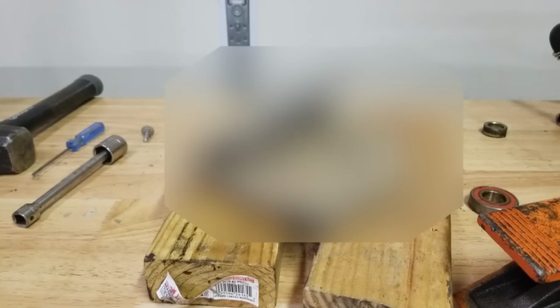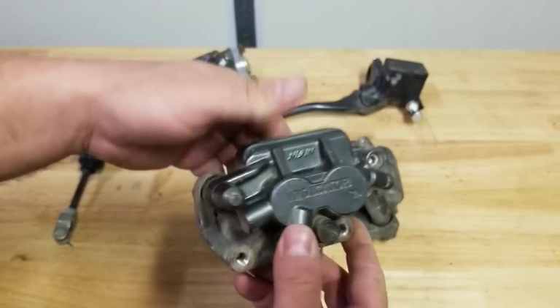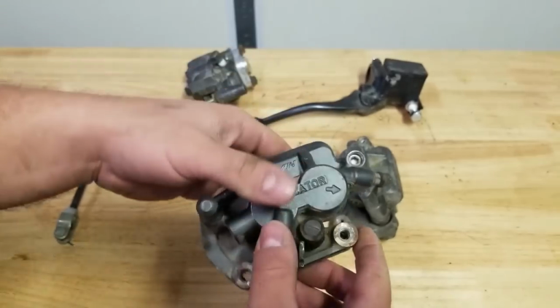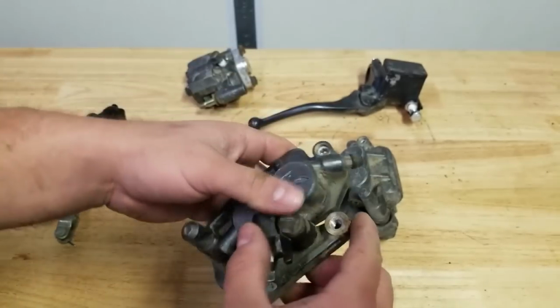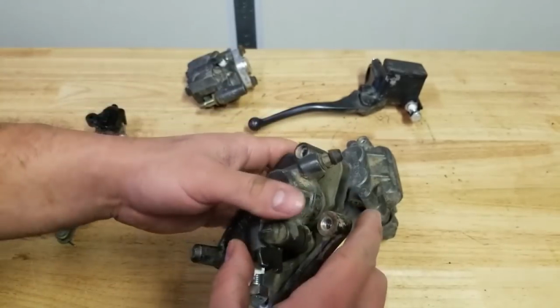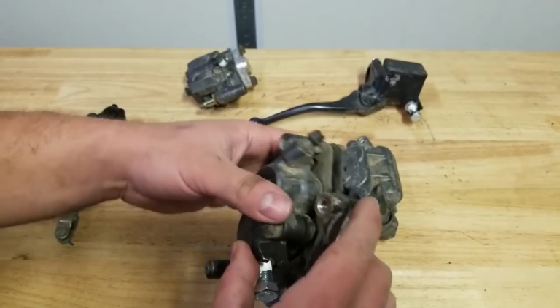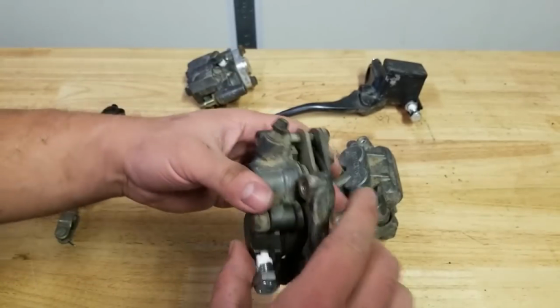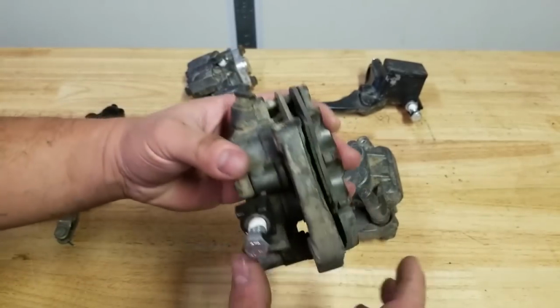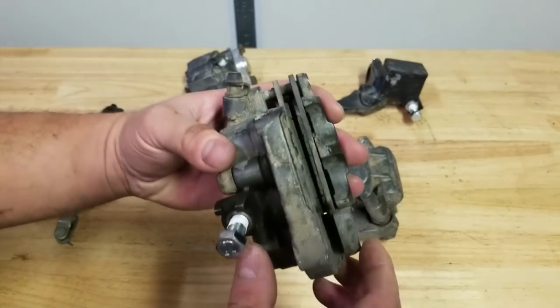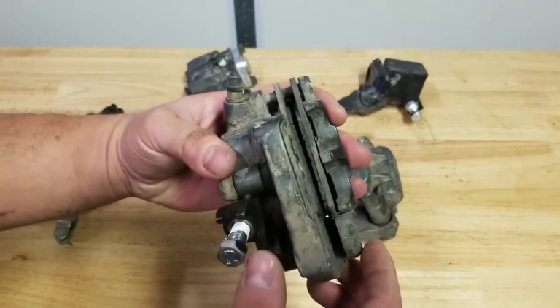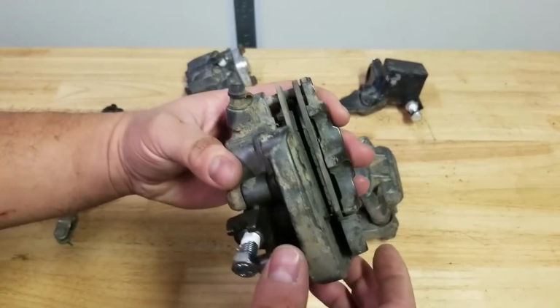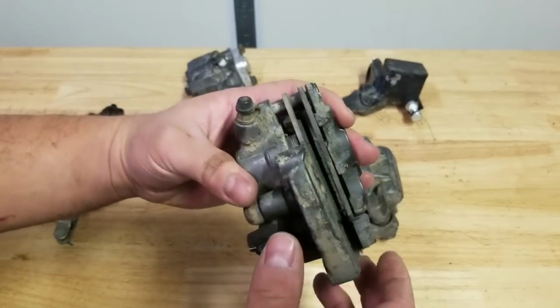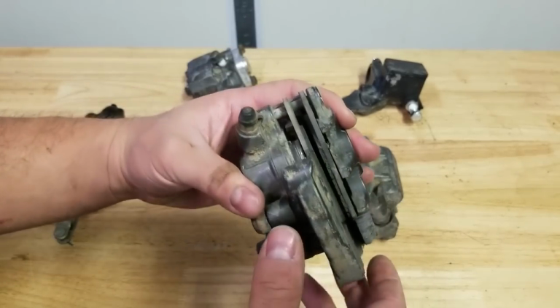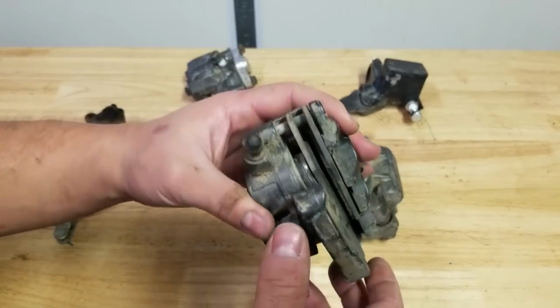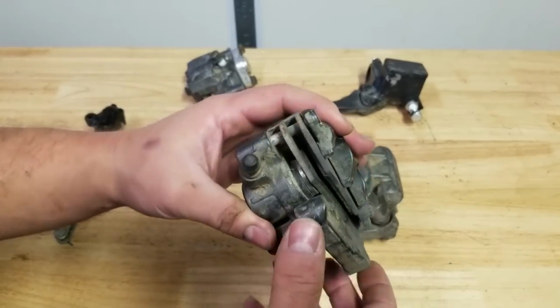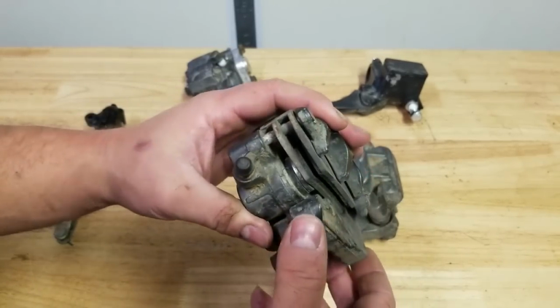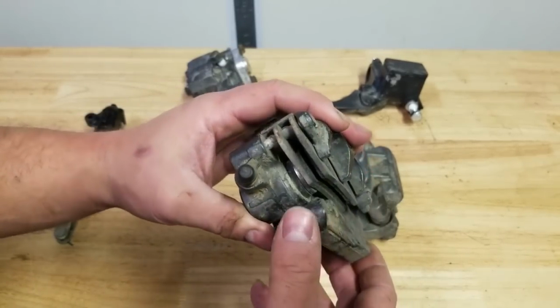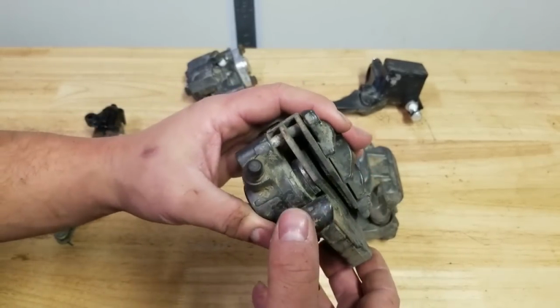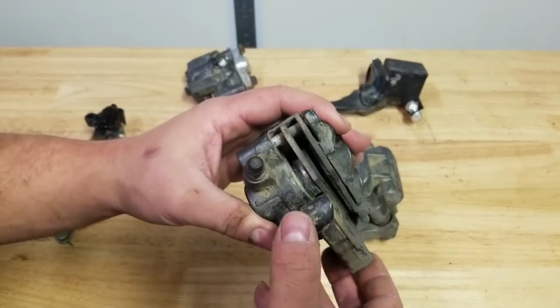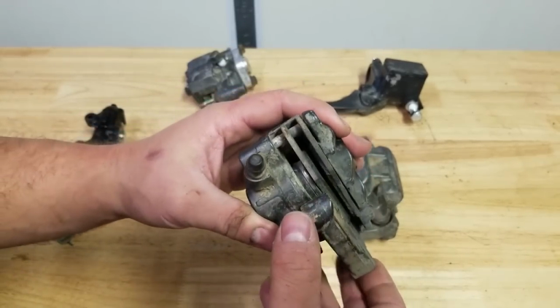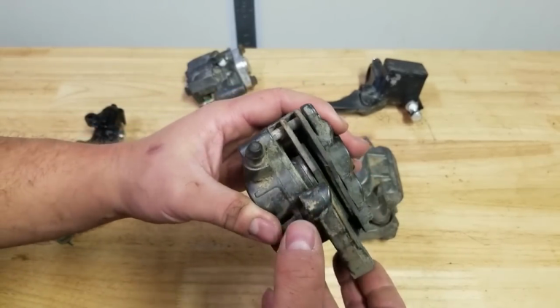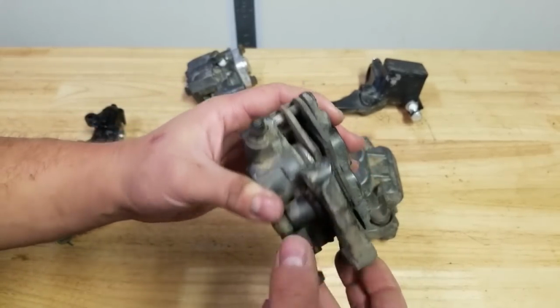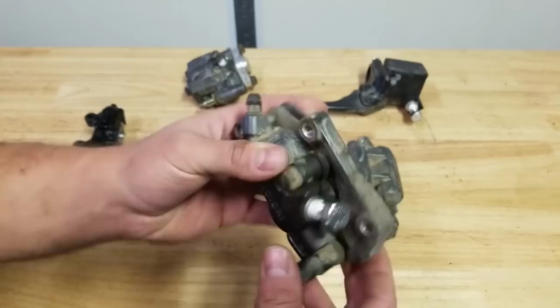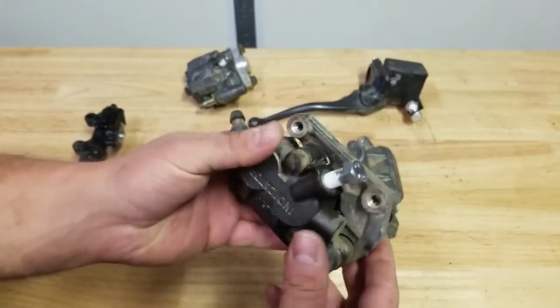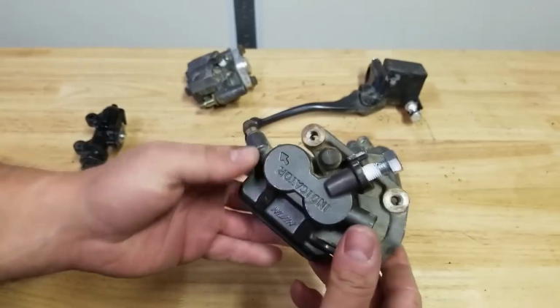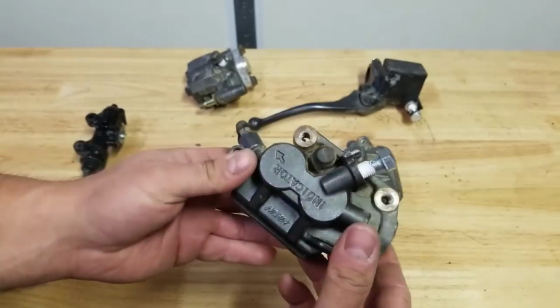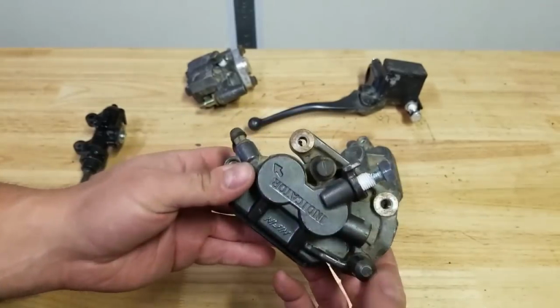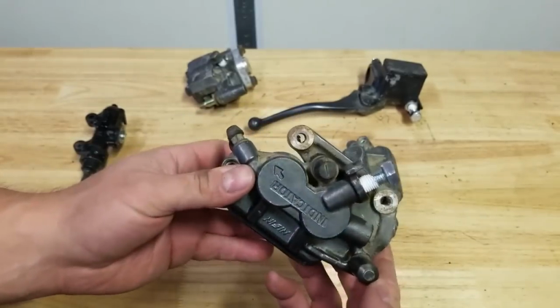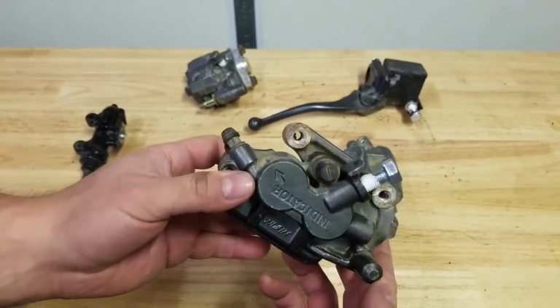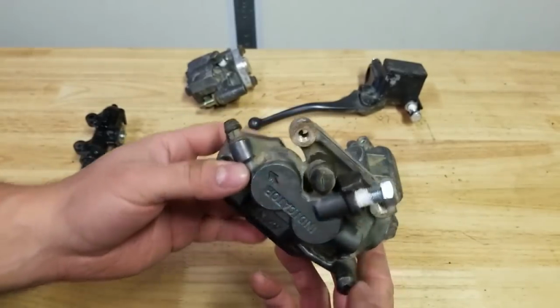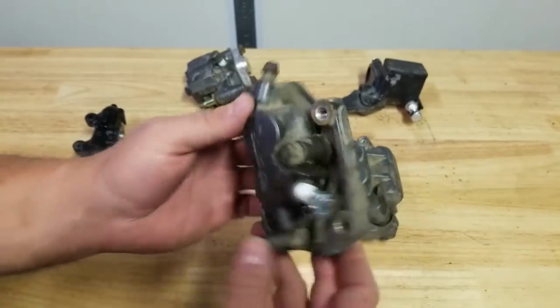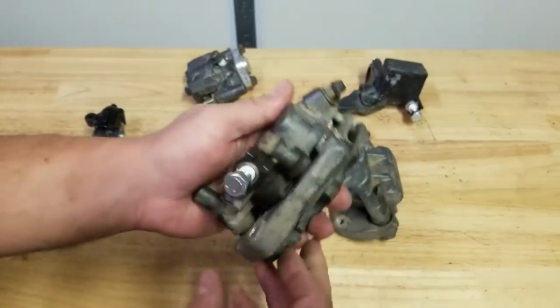What I'm going to do is pull these apart, clean them up, and see what they look like, and then I will make an assessment from there.